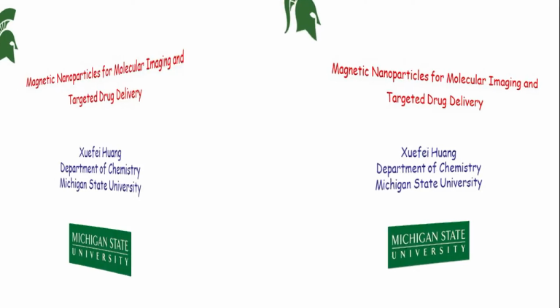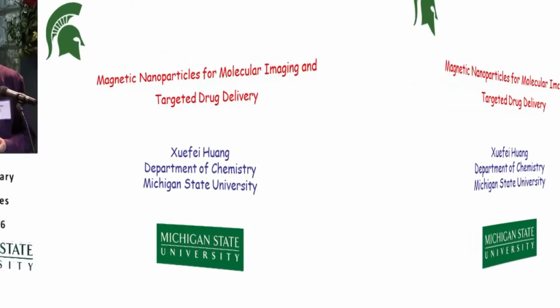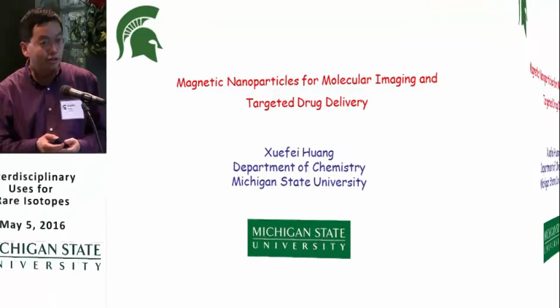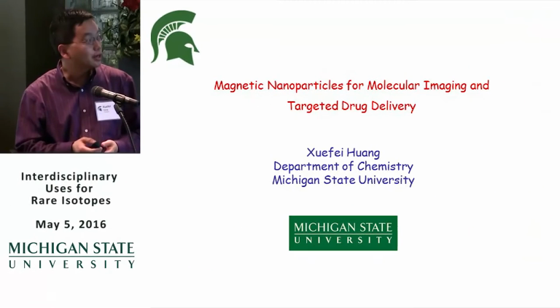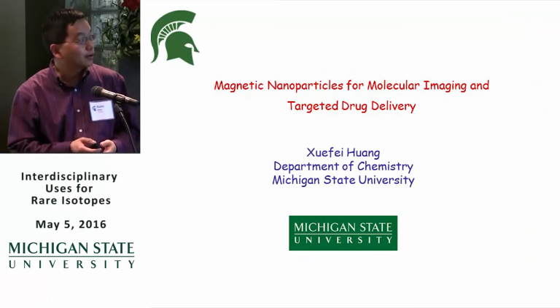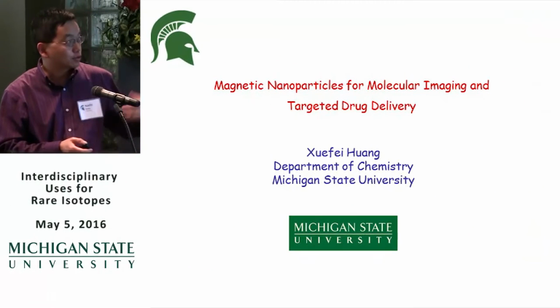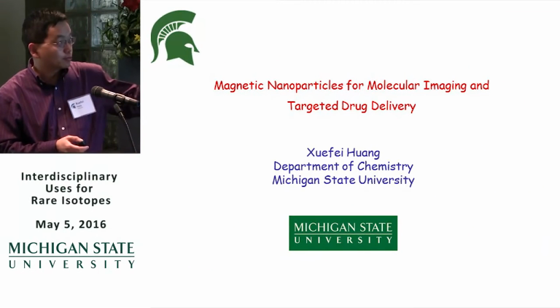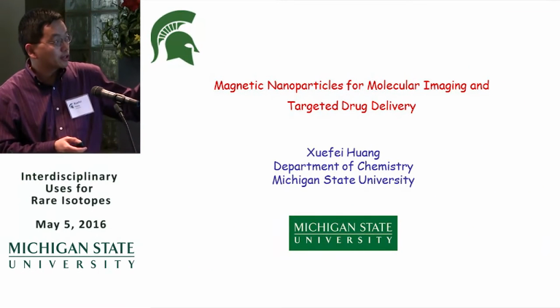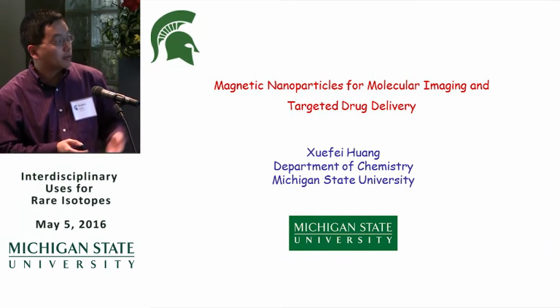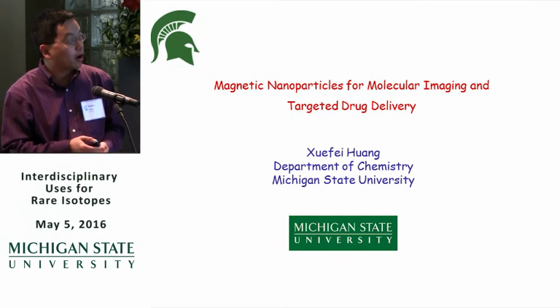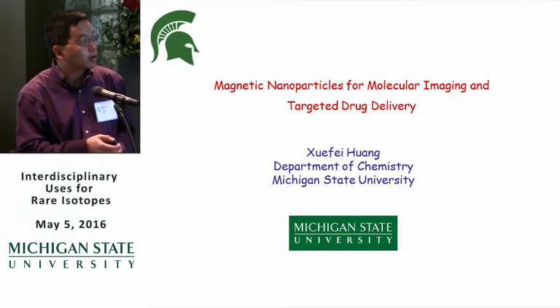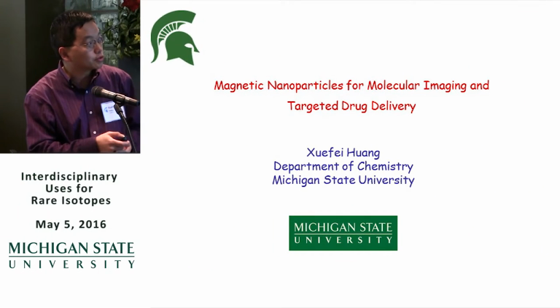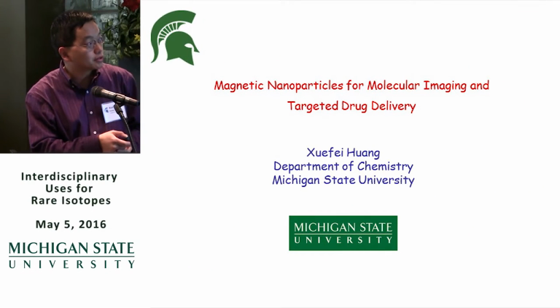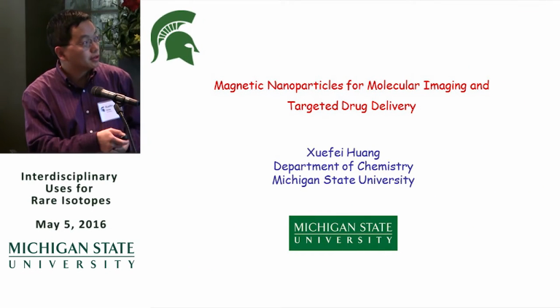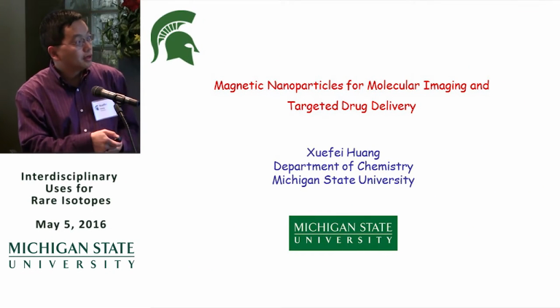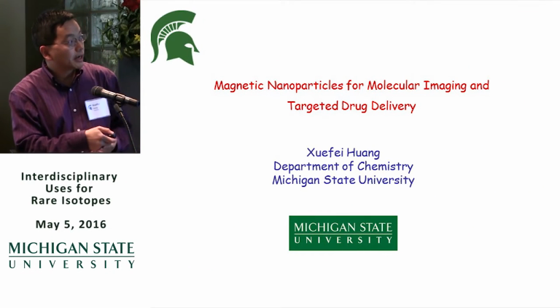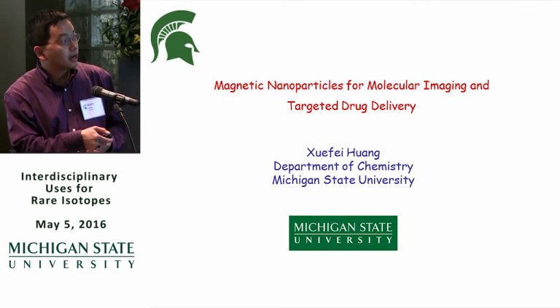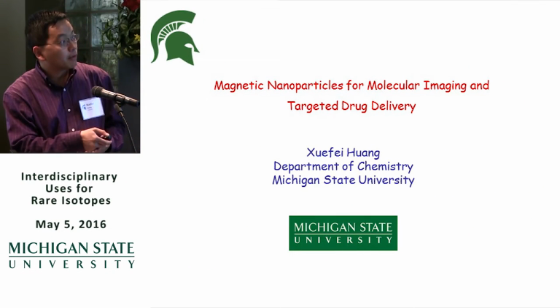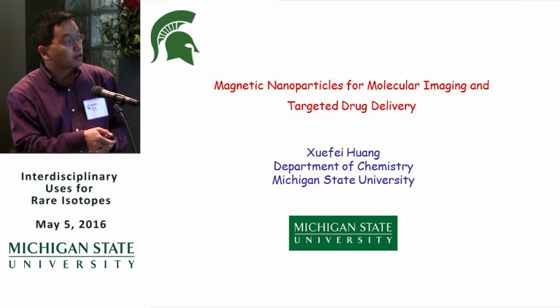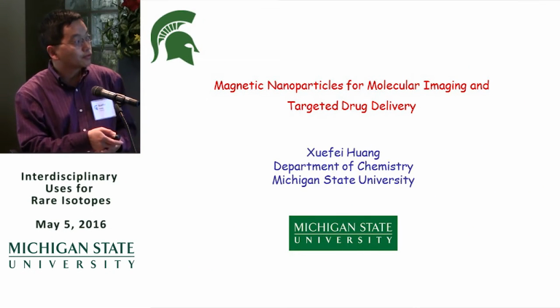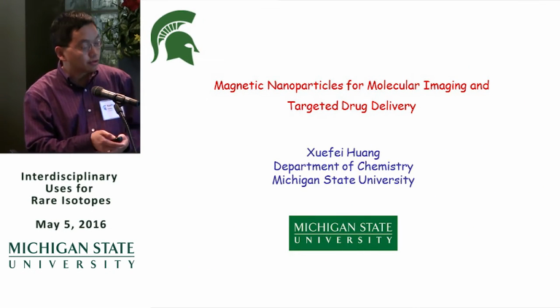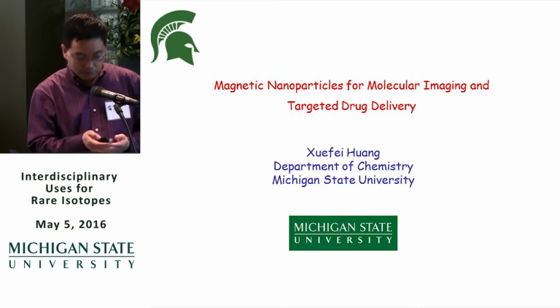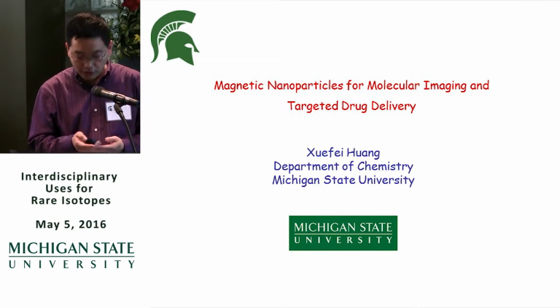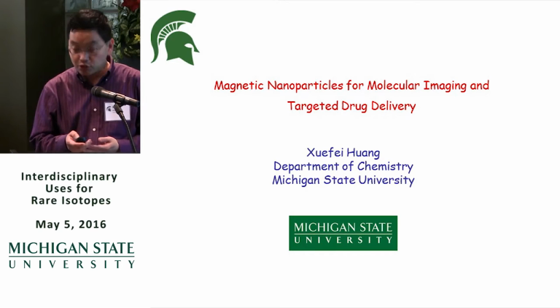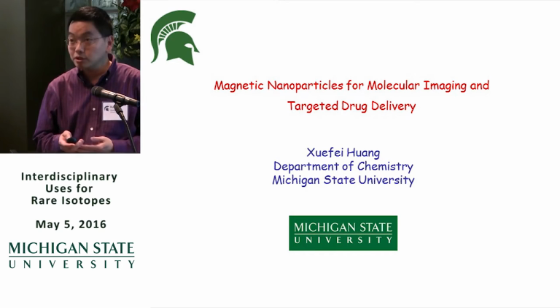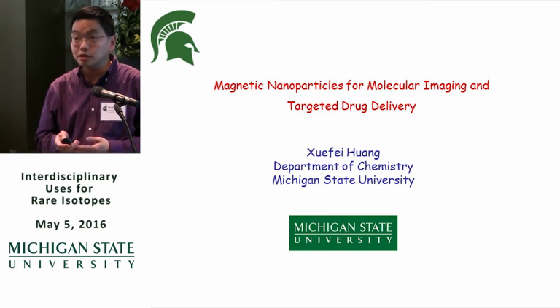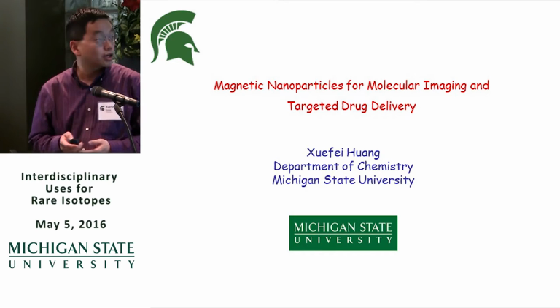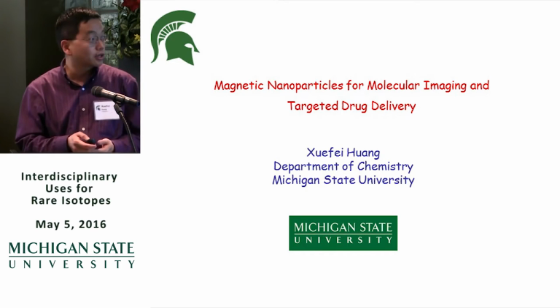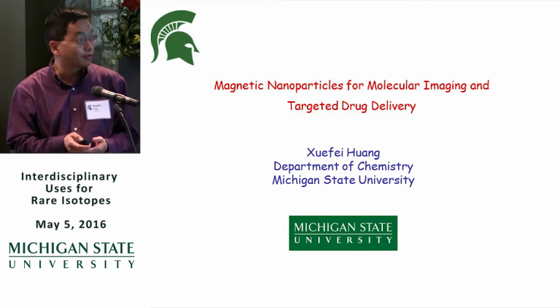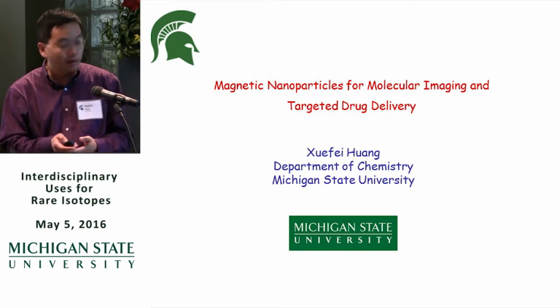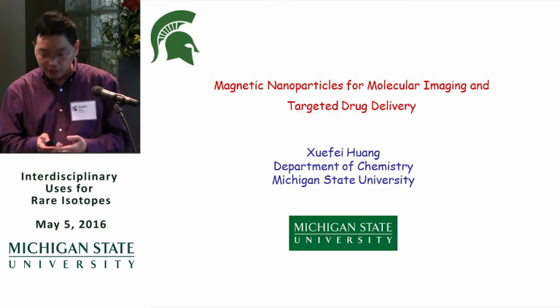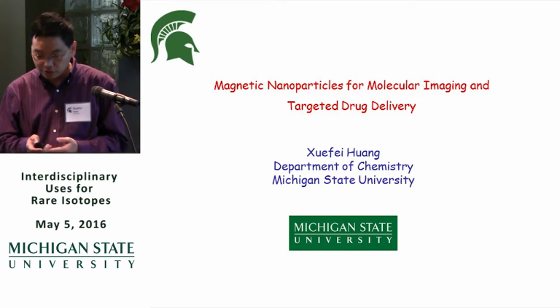Today I will briefly talk about our work using magnetic nanoparticles for molecular imaging and targeted drug delivery applications.